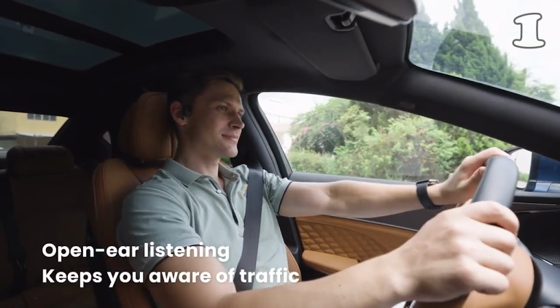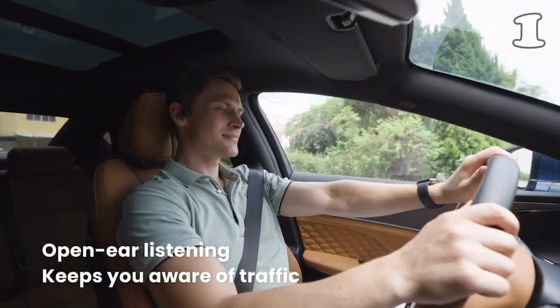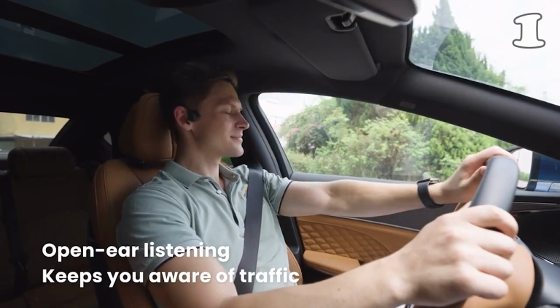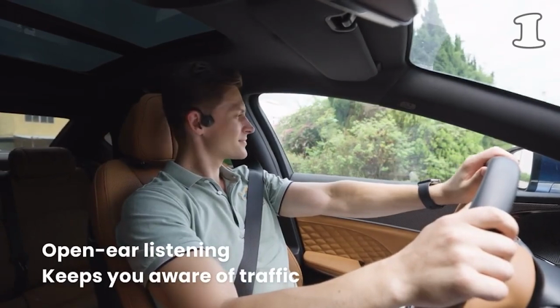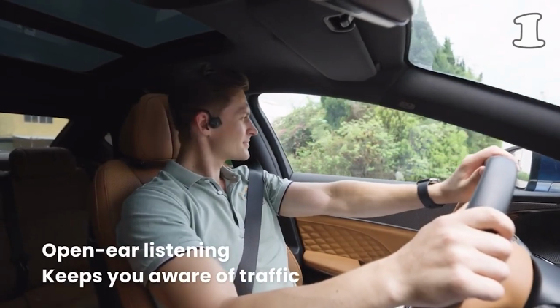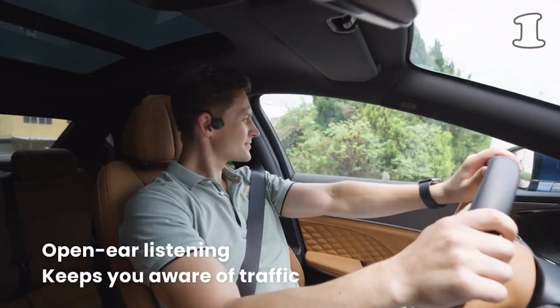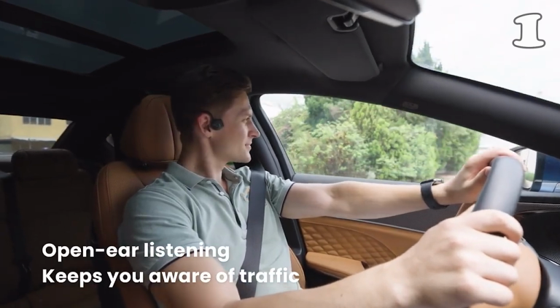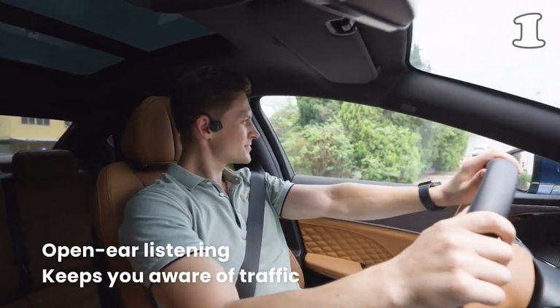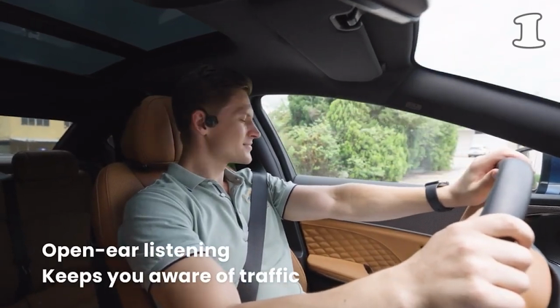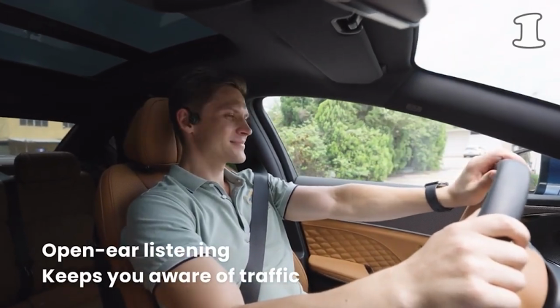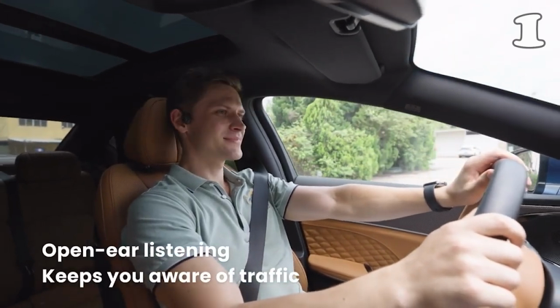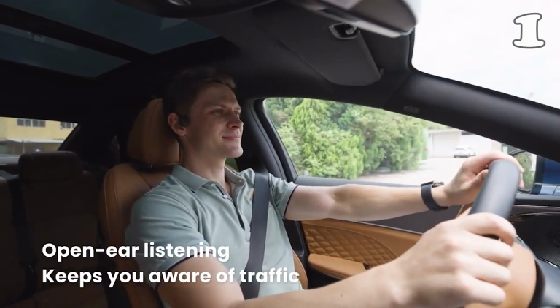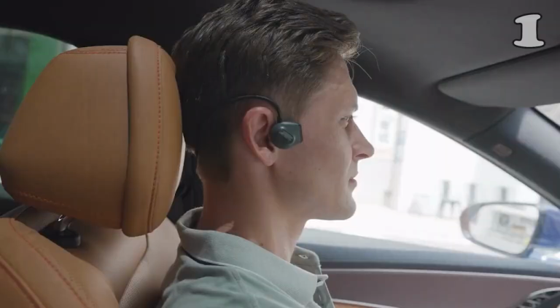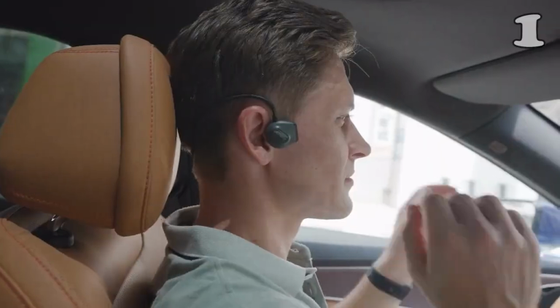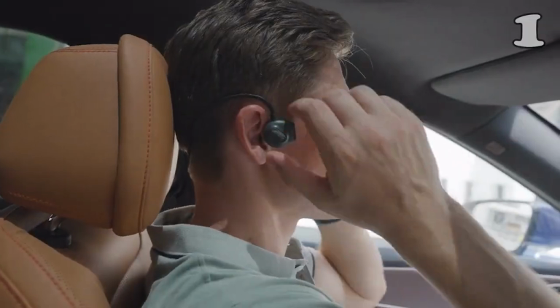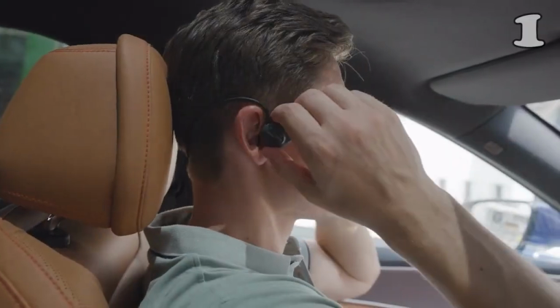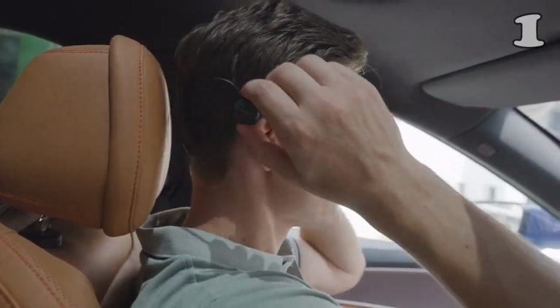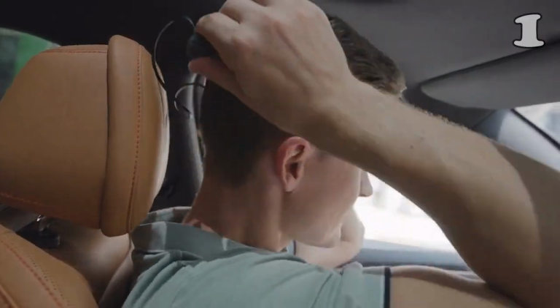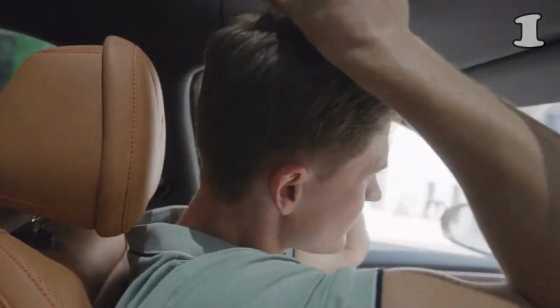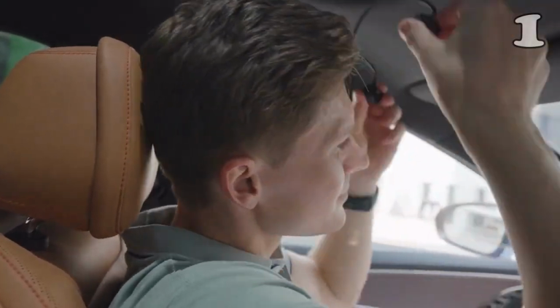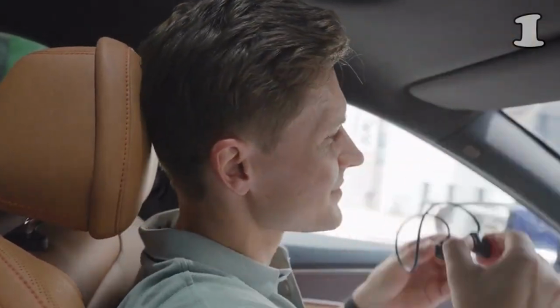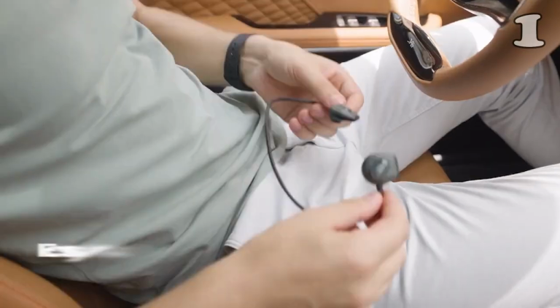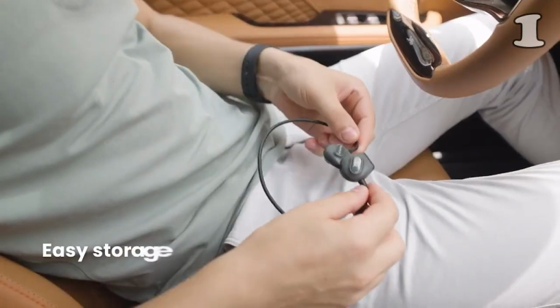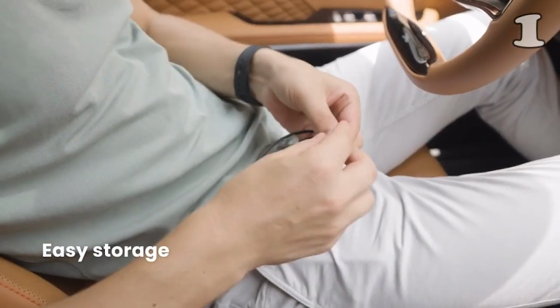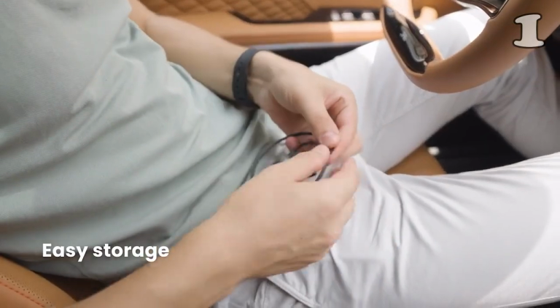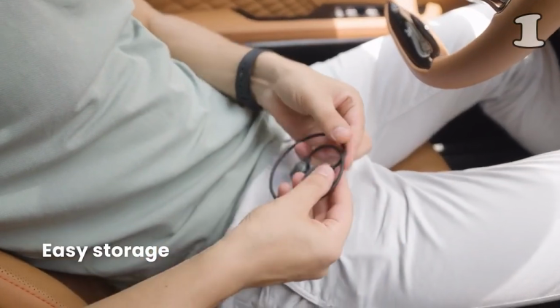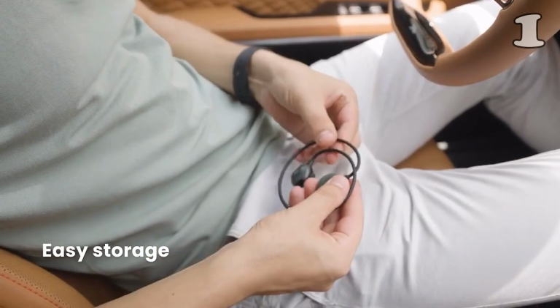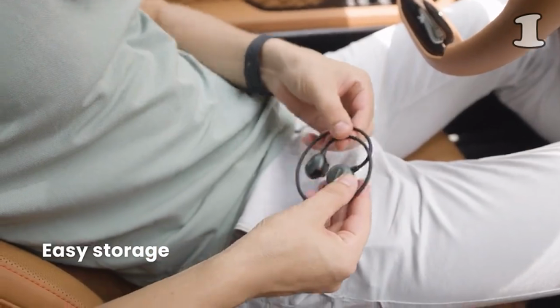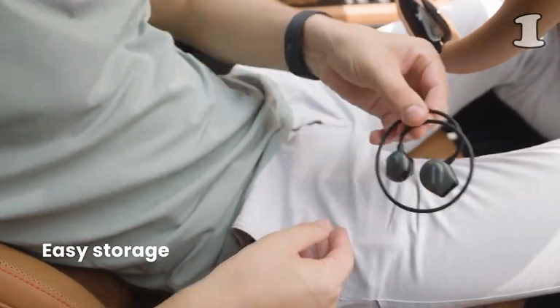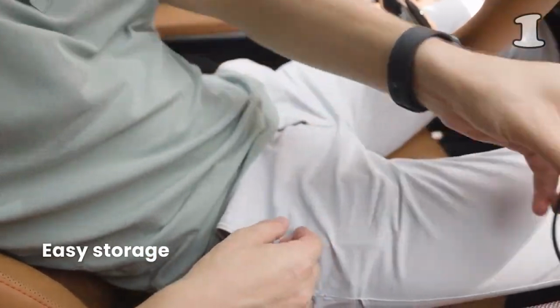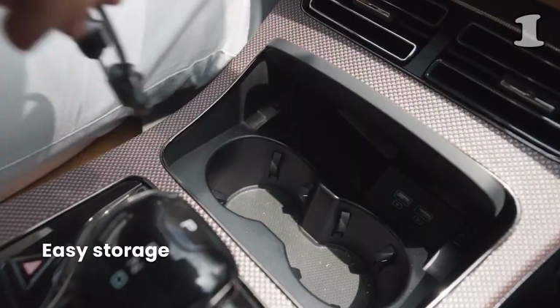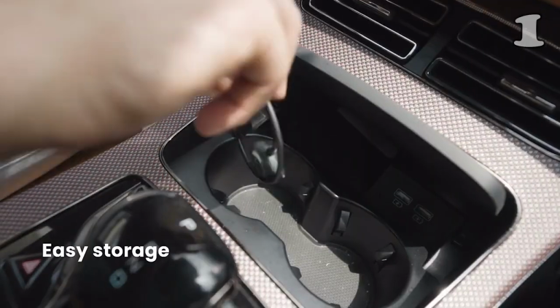Easily store in a car, pocket, carry bag, or even wrap around your wrist for on-the-go convenience.